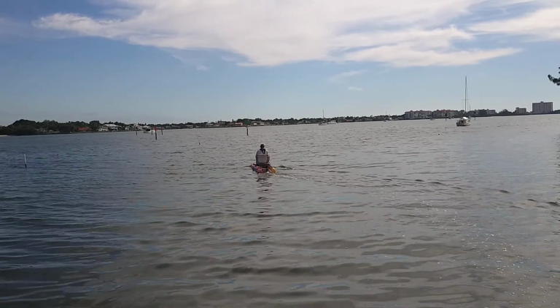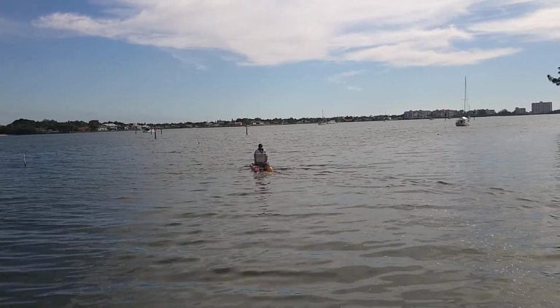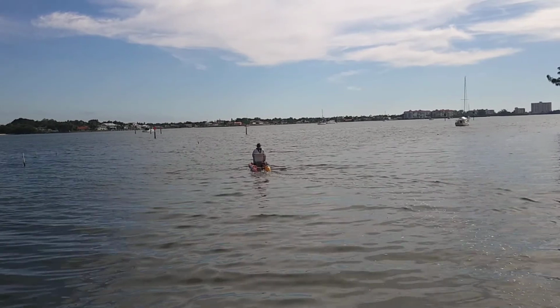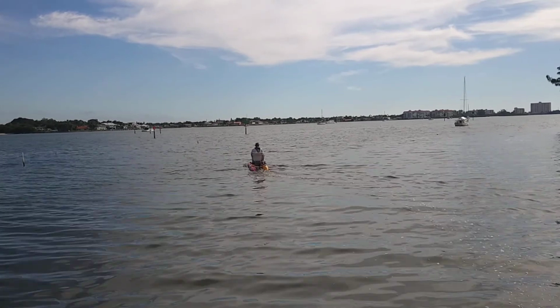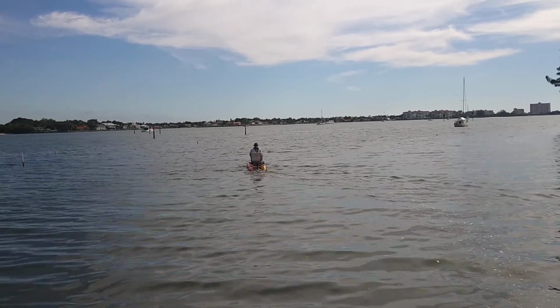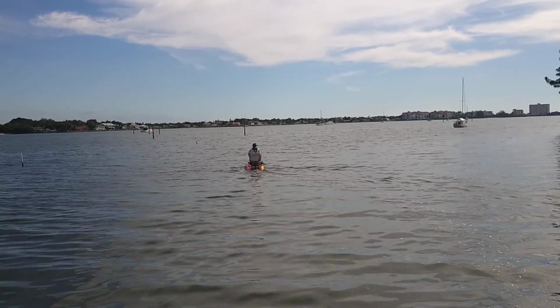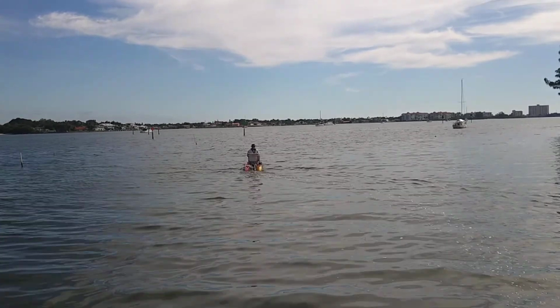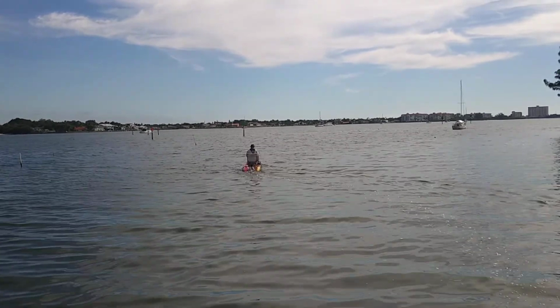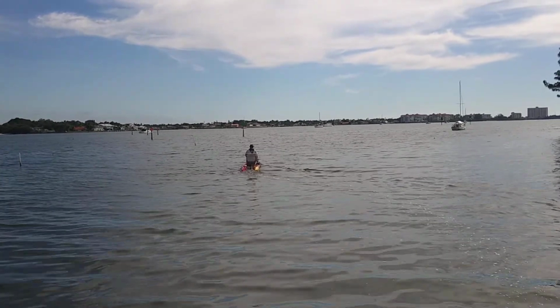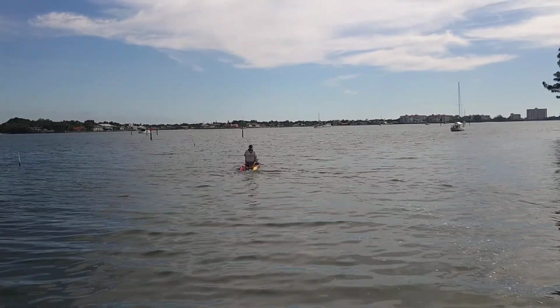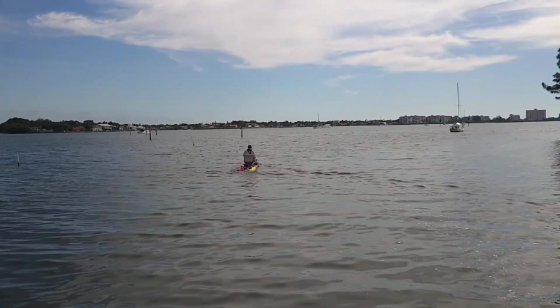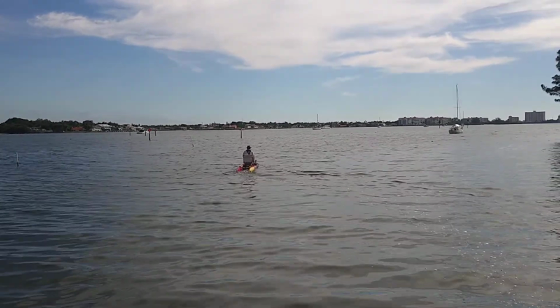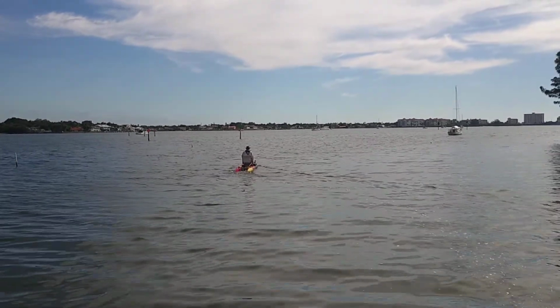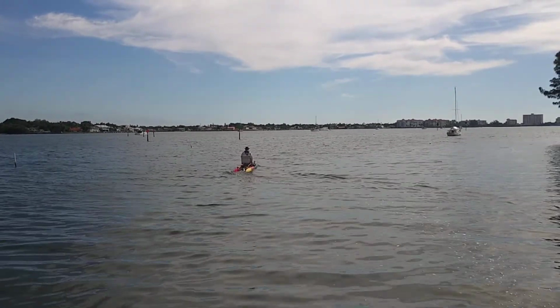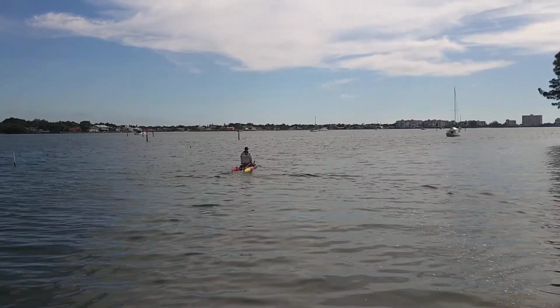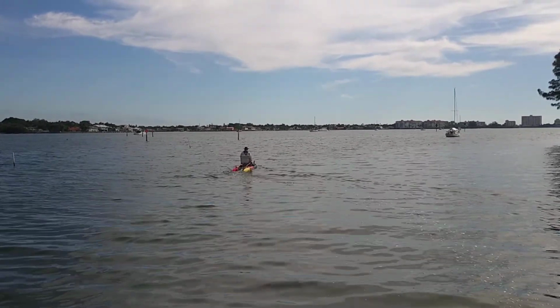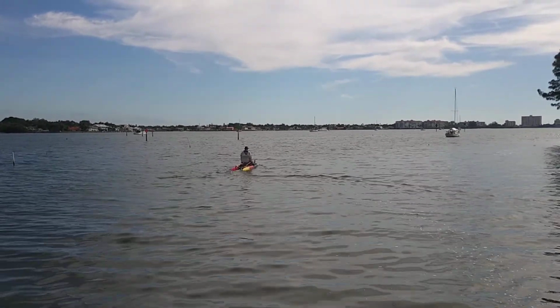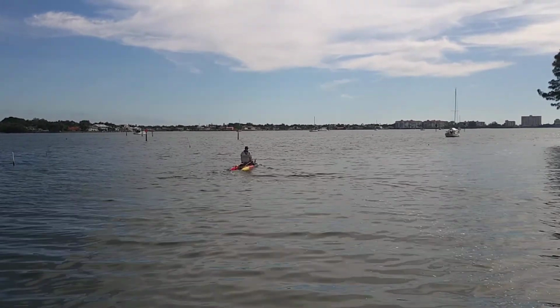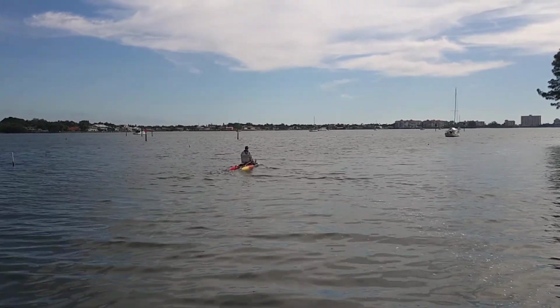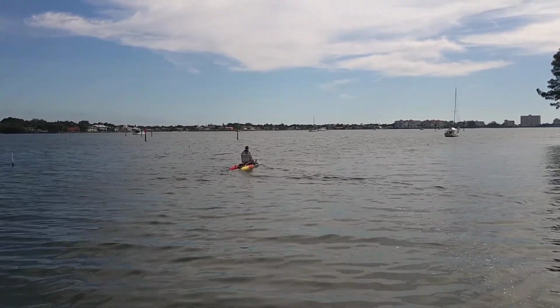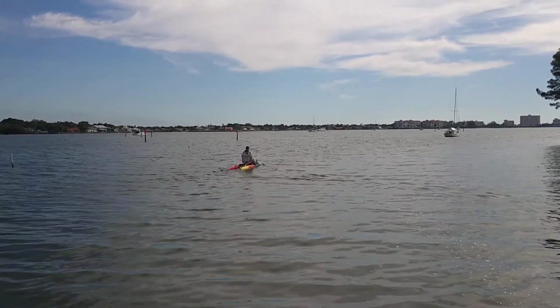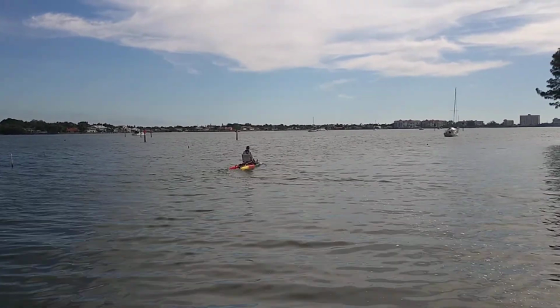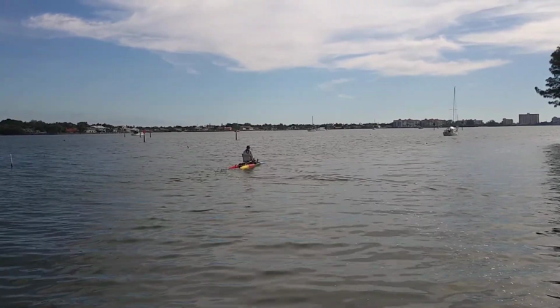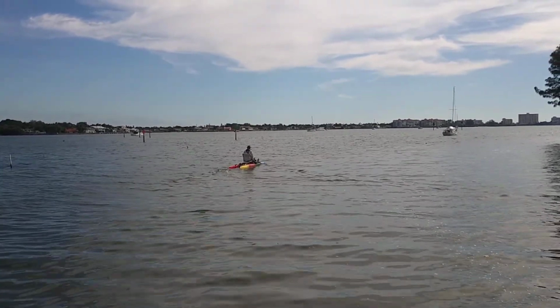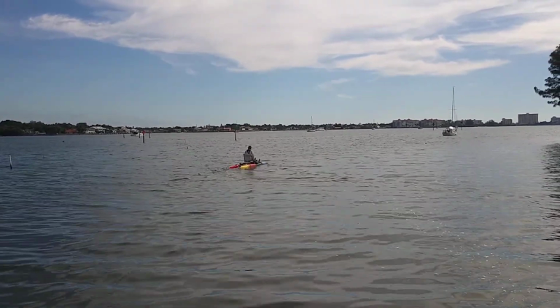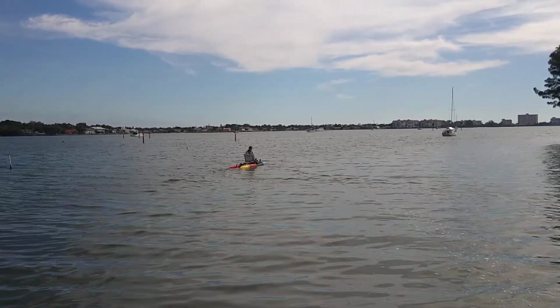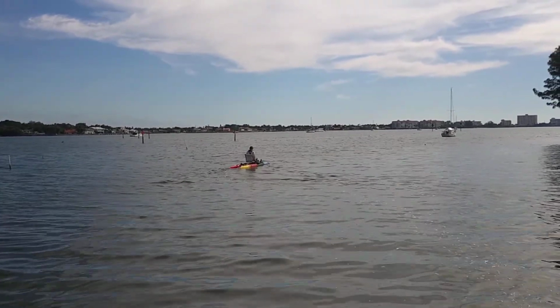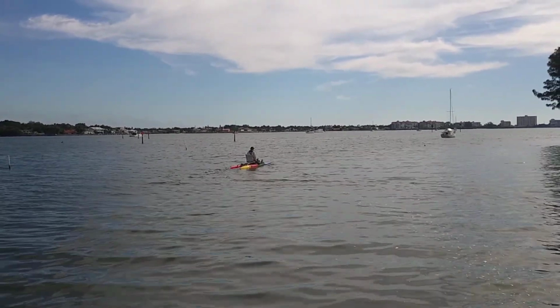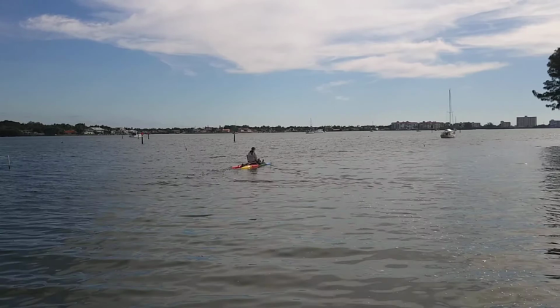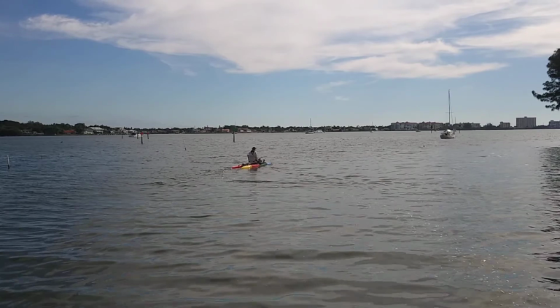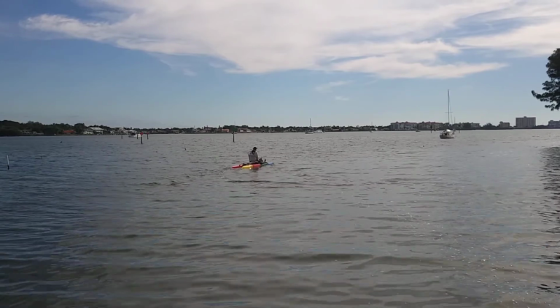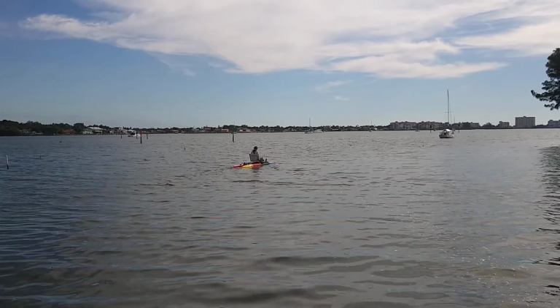It's moving through the water quite quickly.